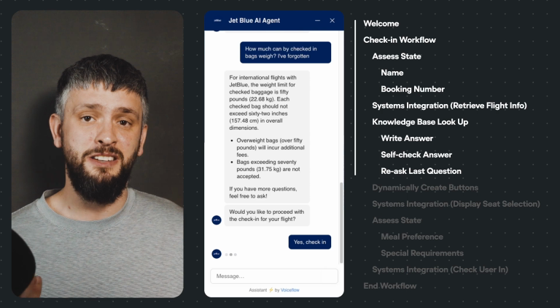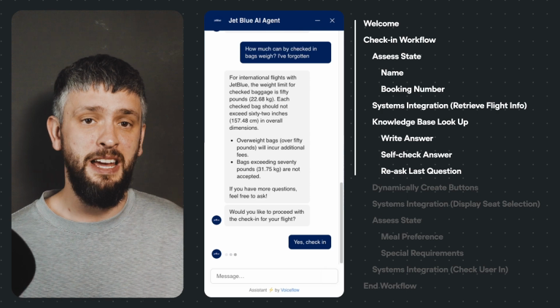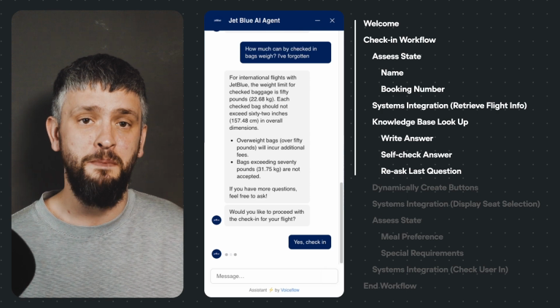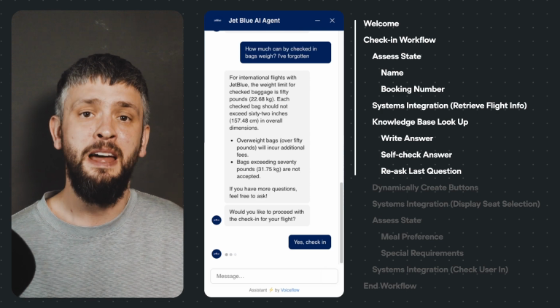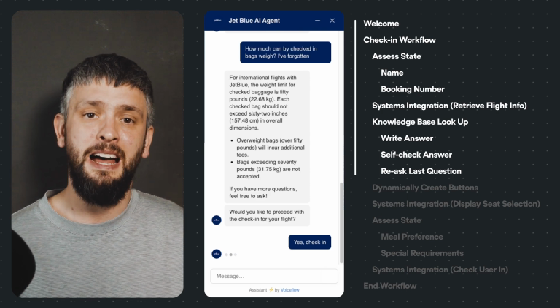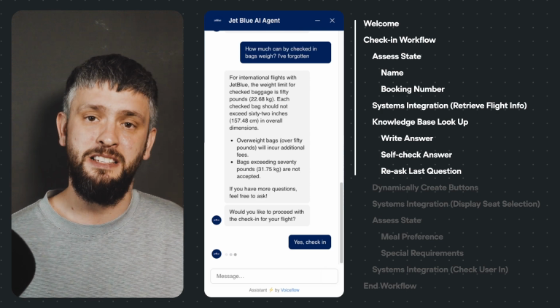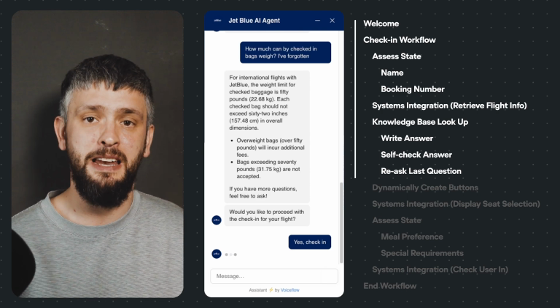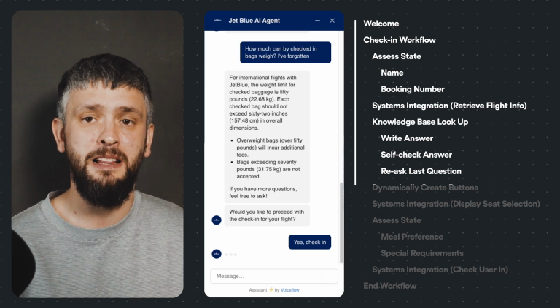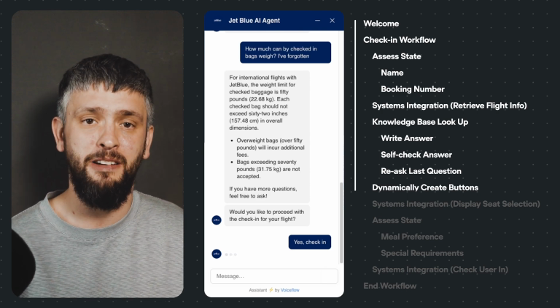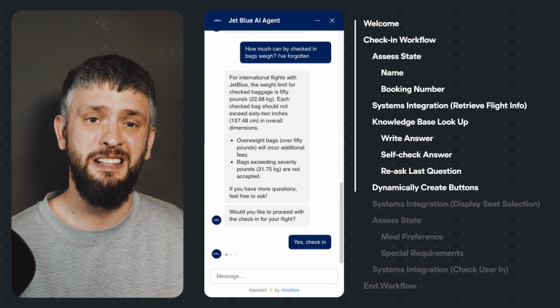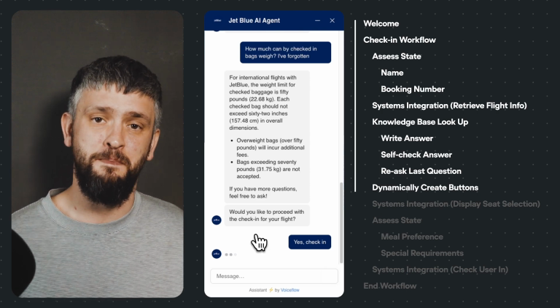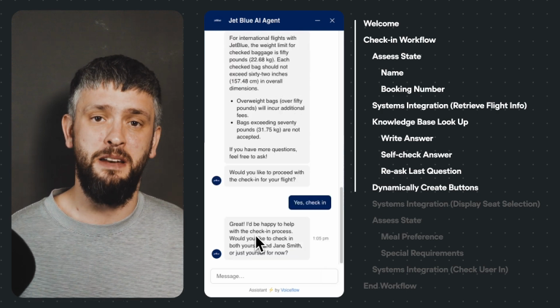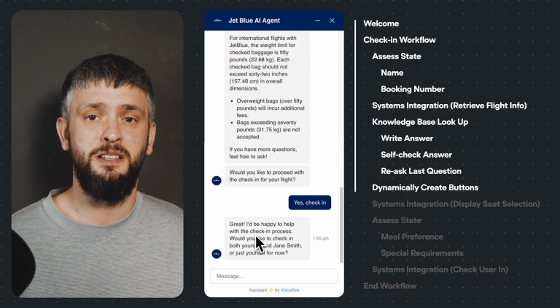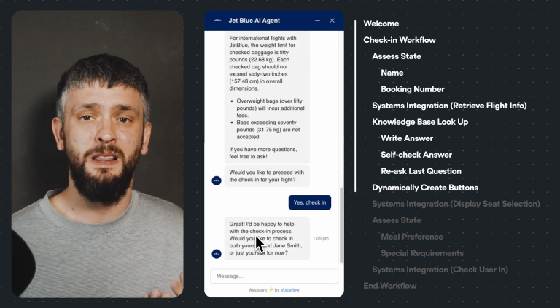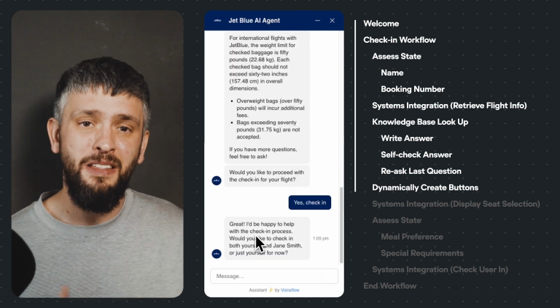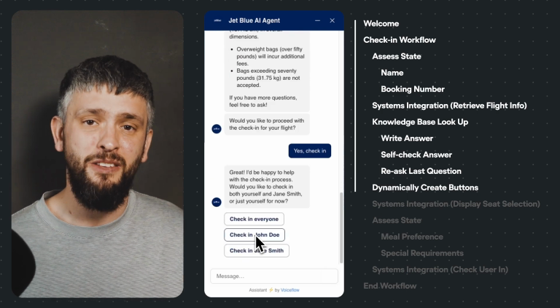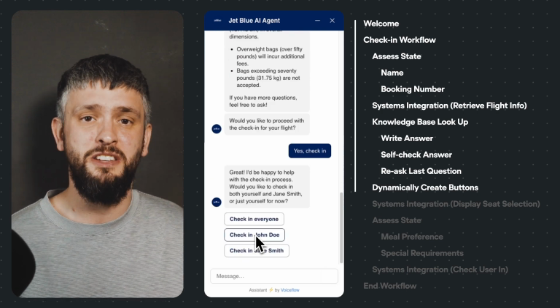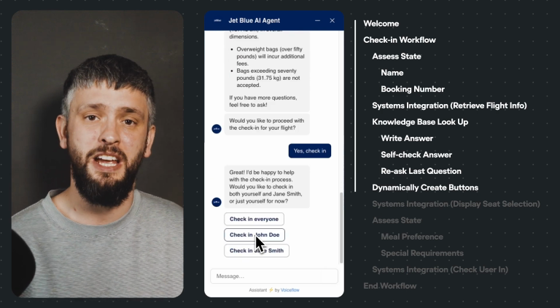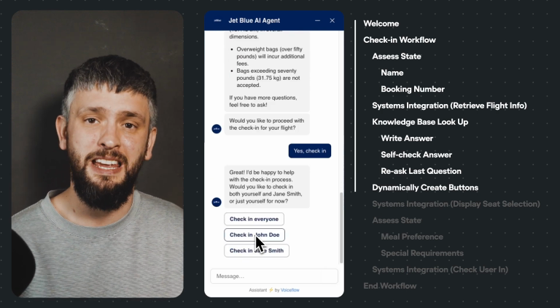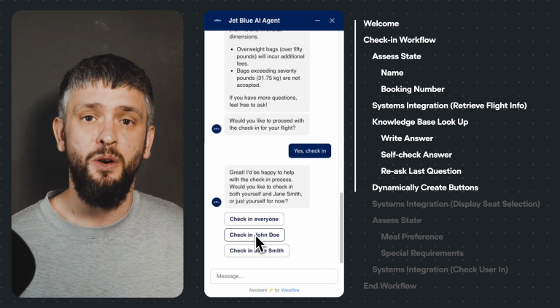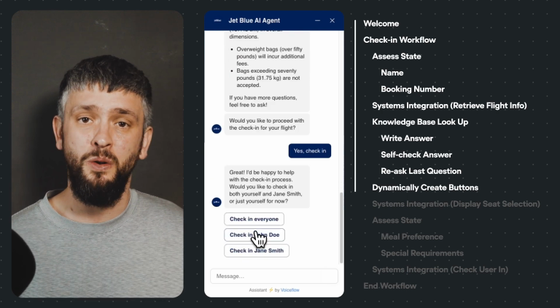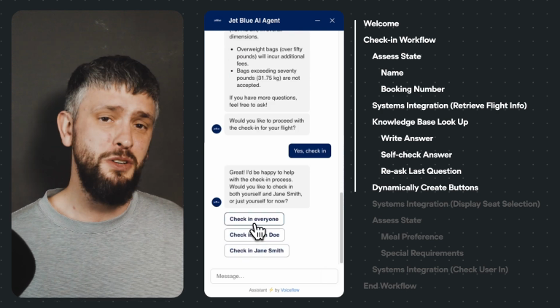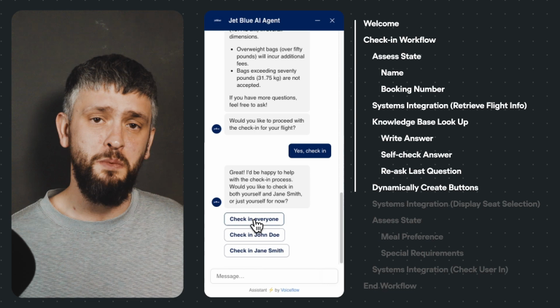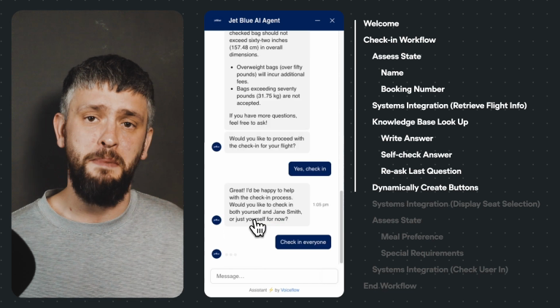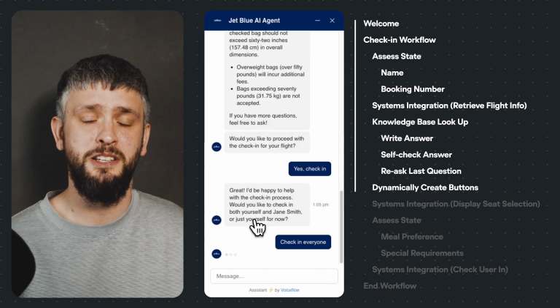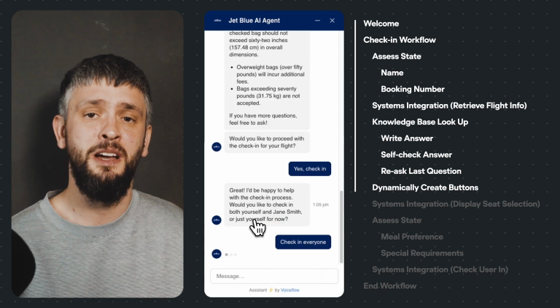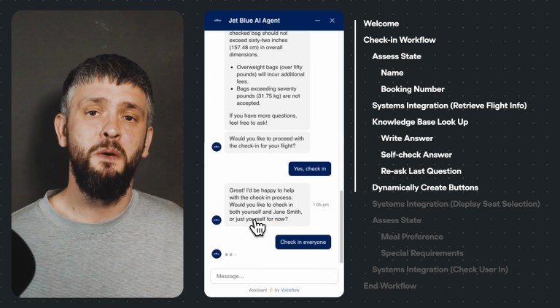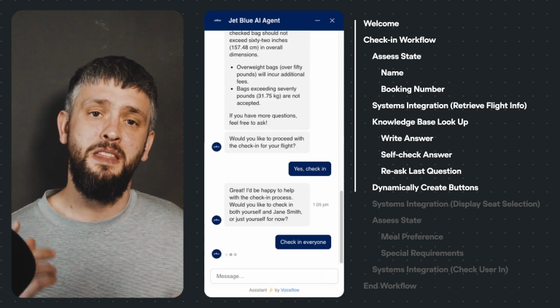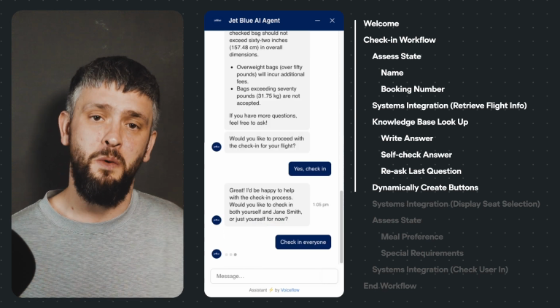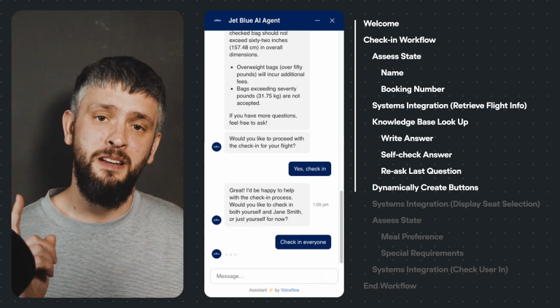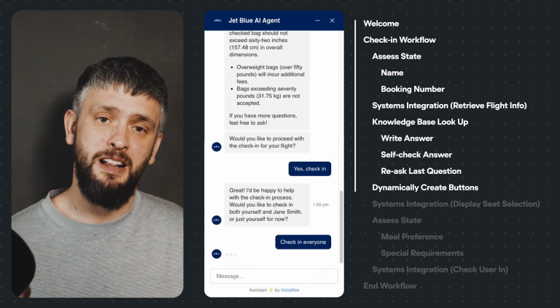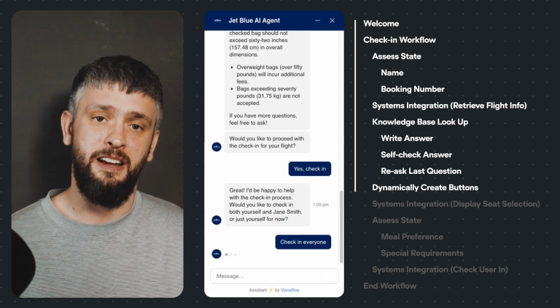The user says yes and to help, Alex dynamically creates some buttons to allow the user to check in all or just one passenger with one click.